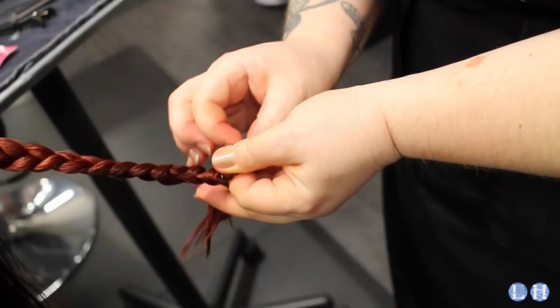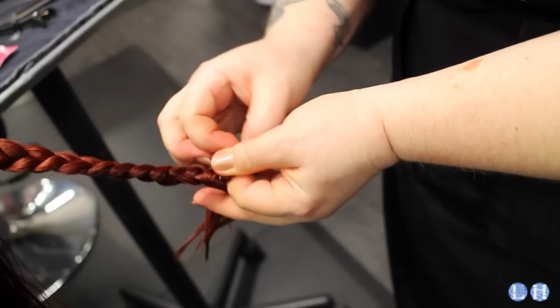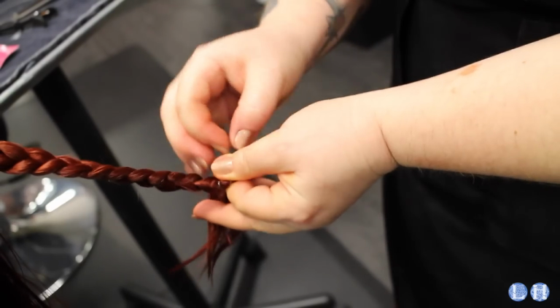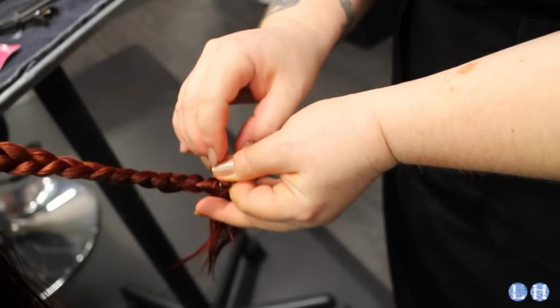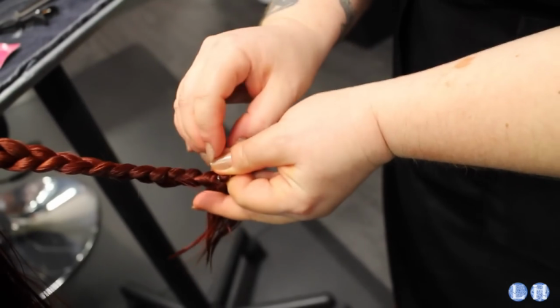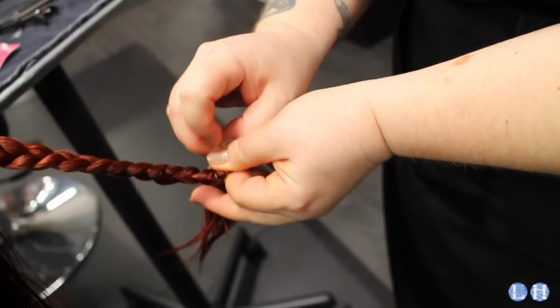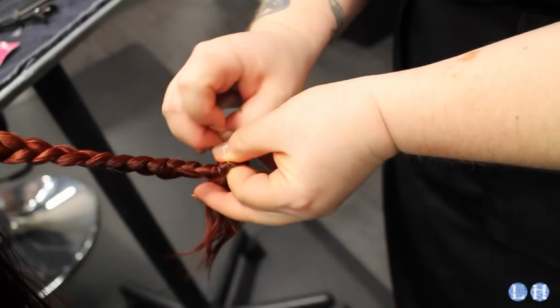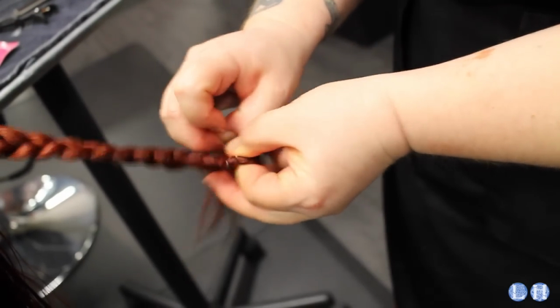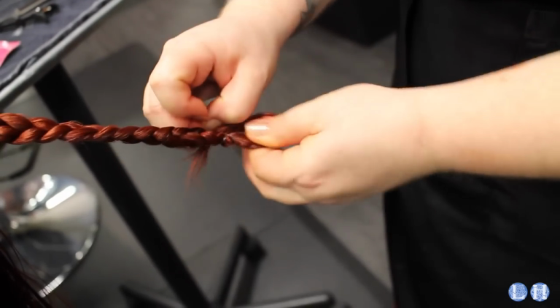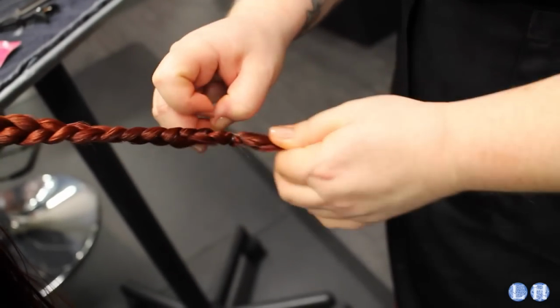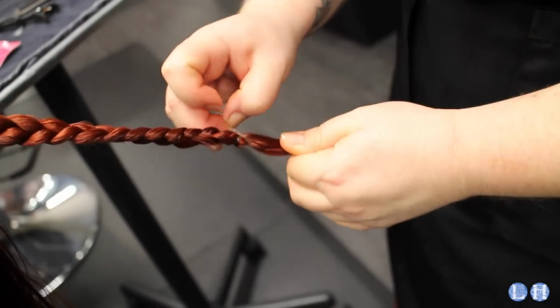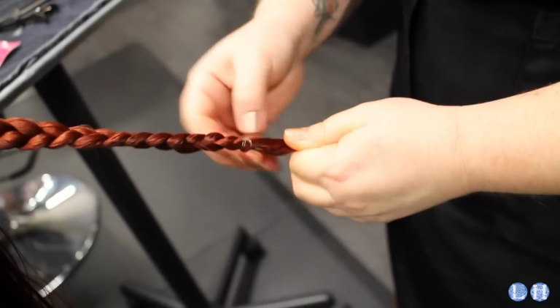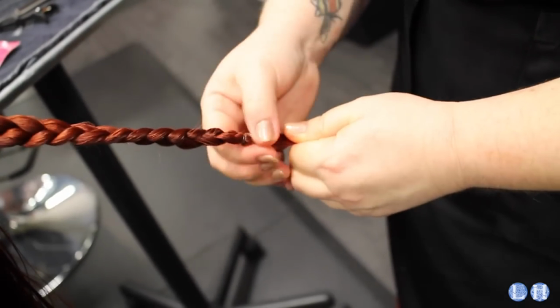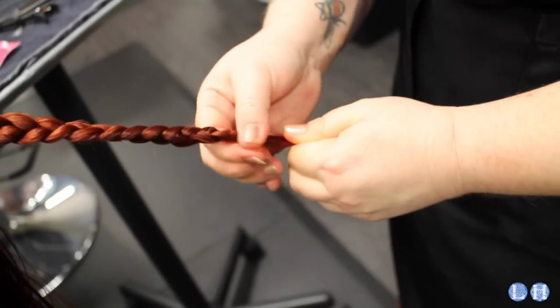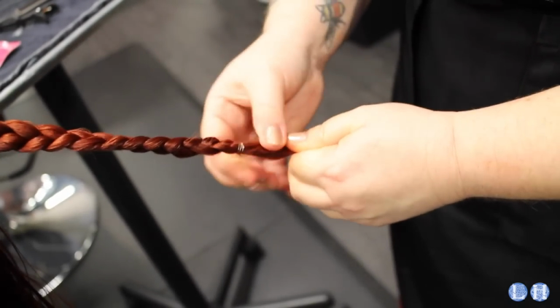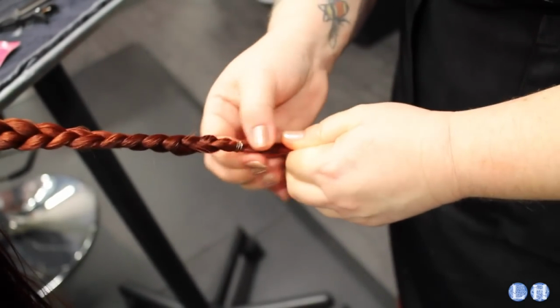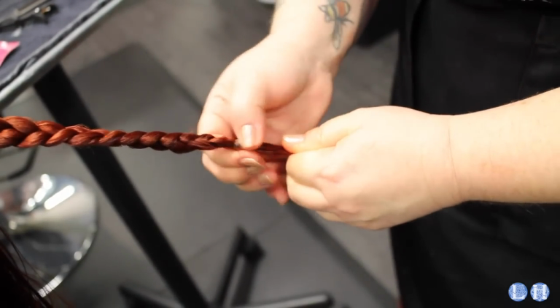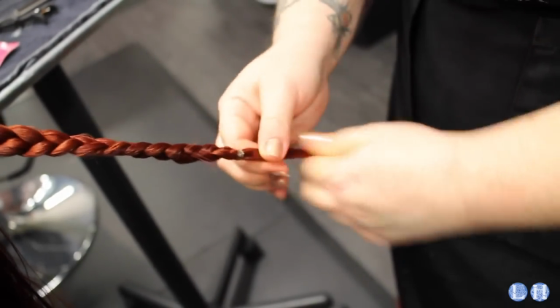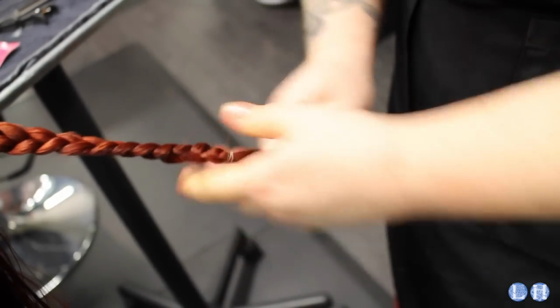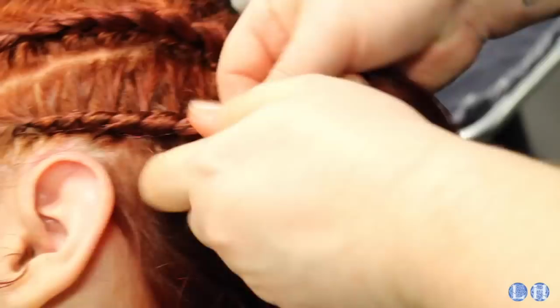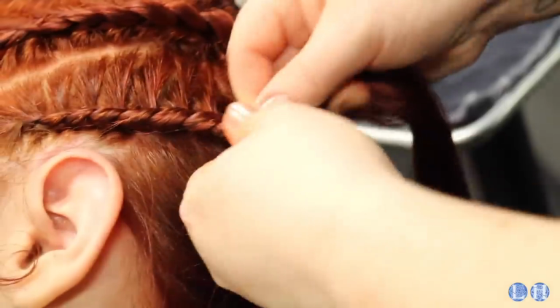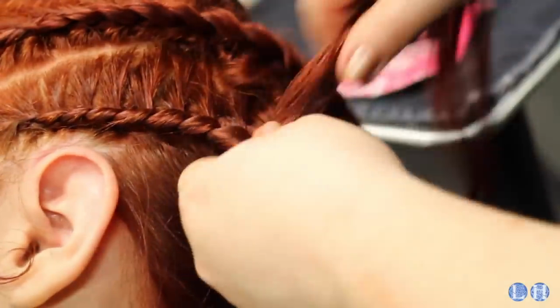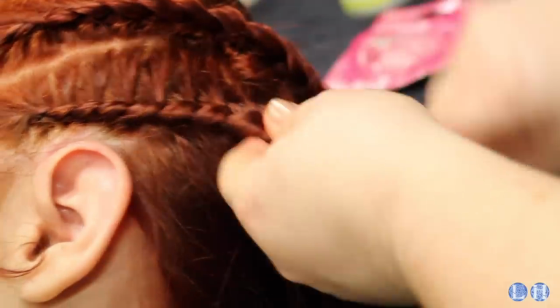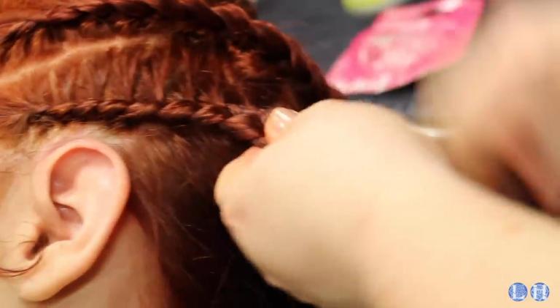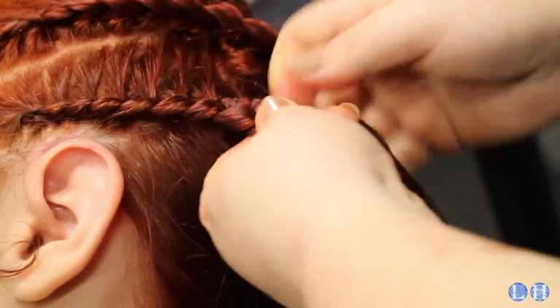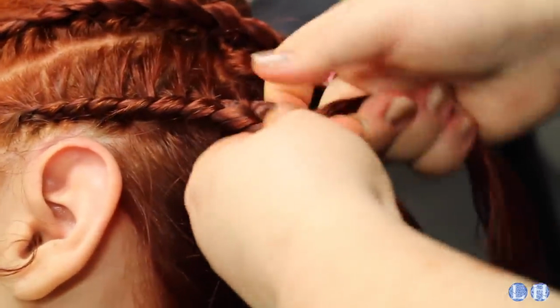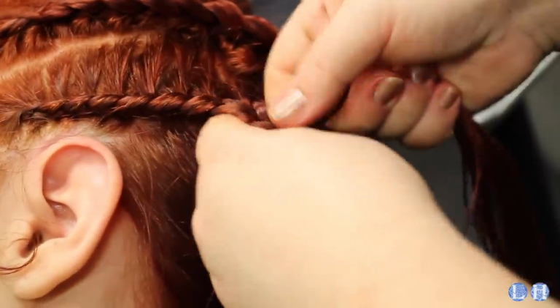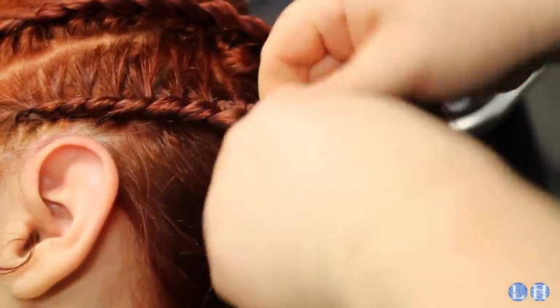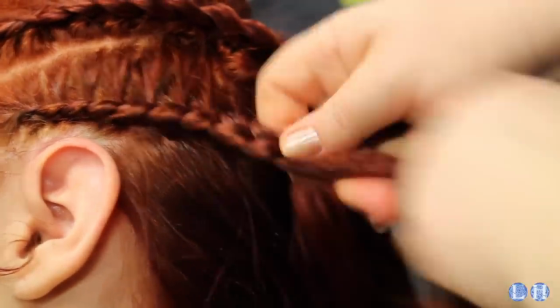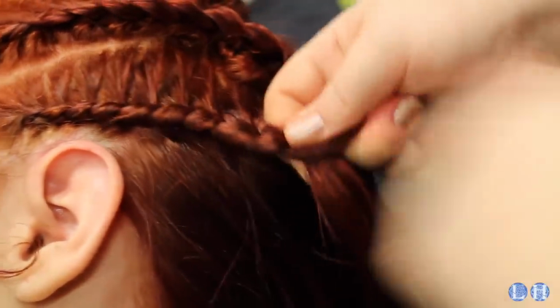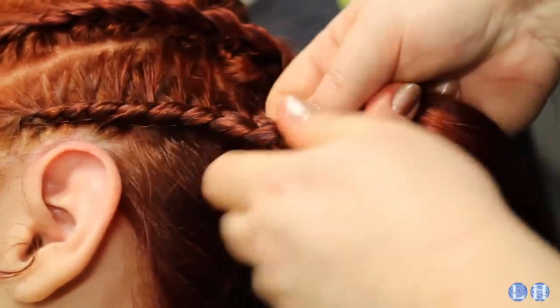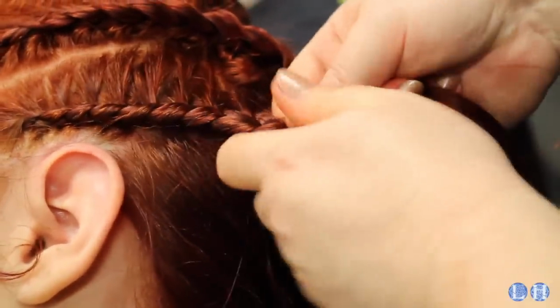Finish them off with tiny rubber bands that you can get at the pharmacy. Then you just do the same thing for the second row.